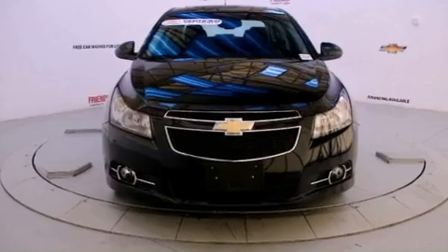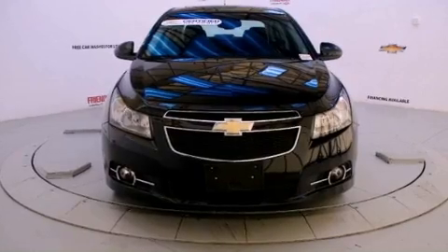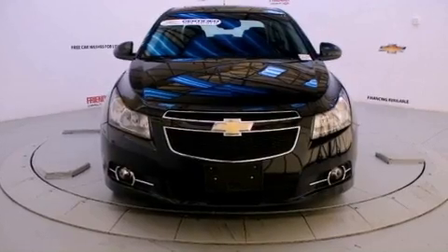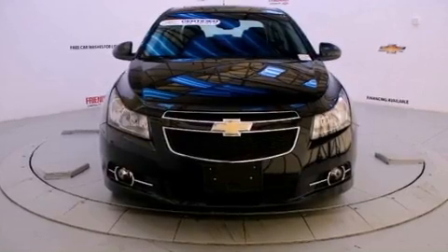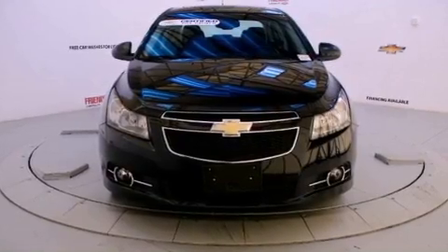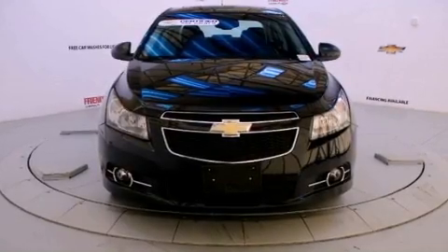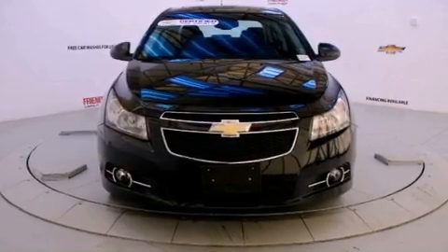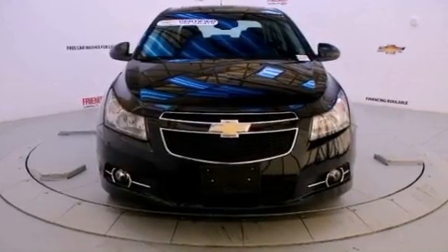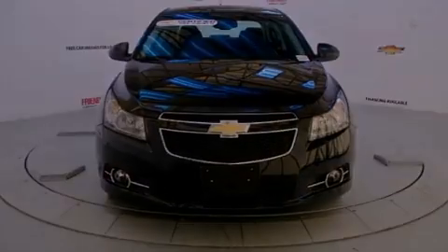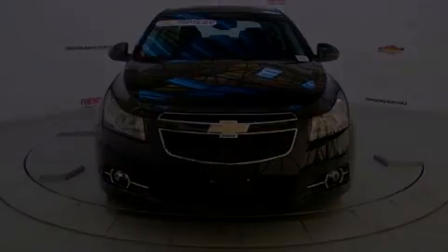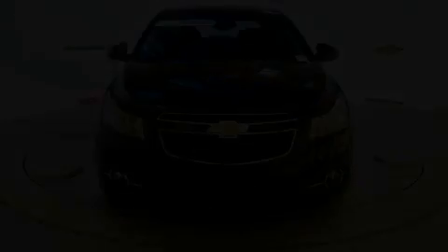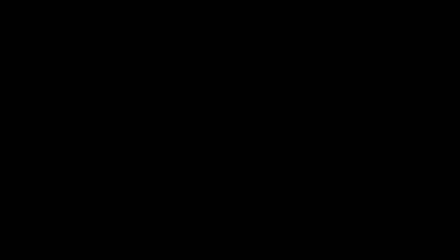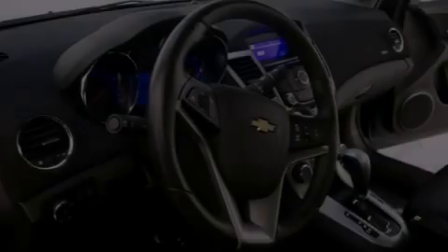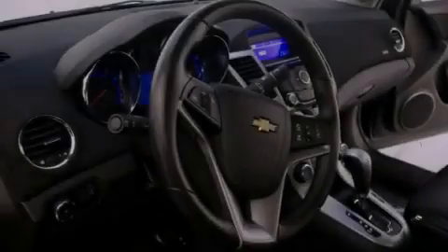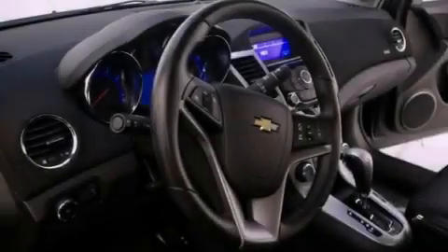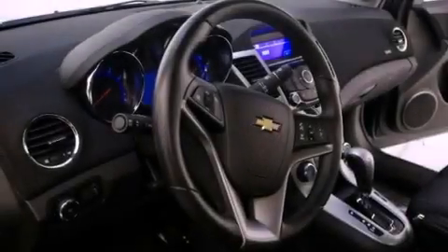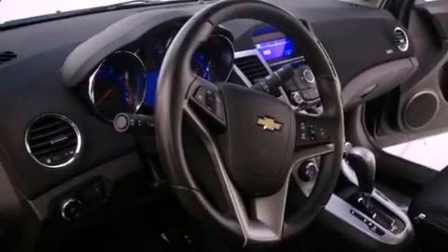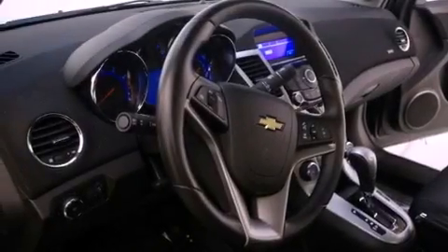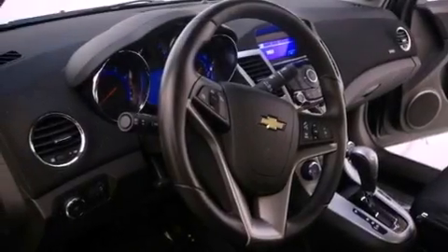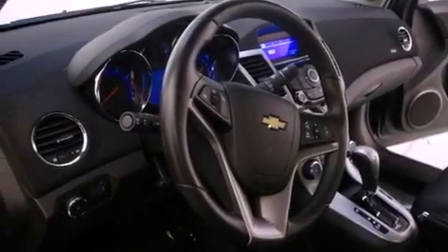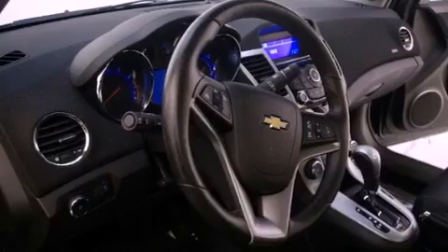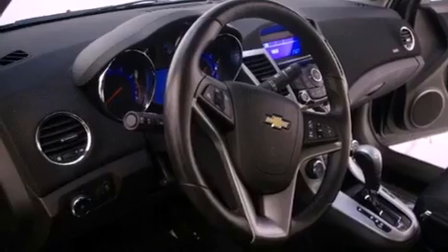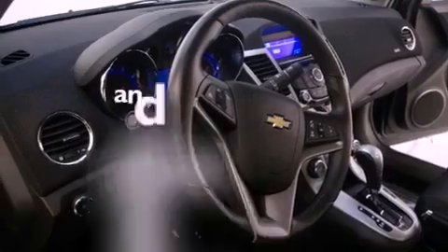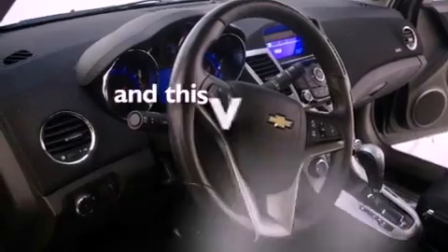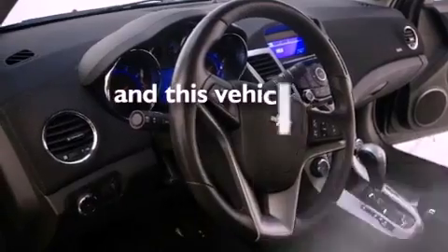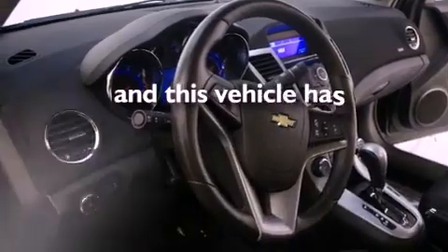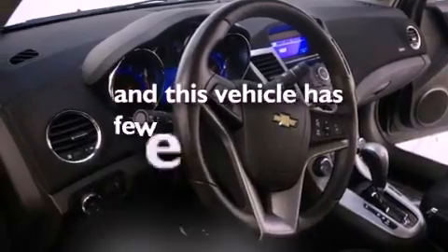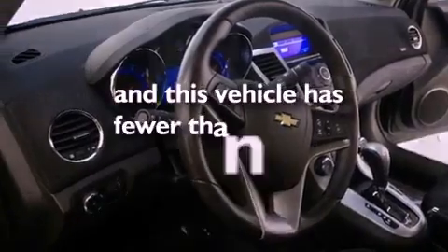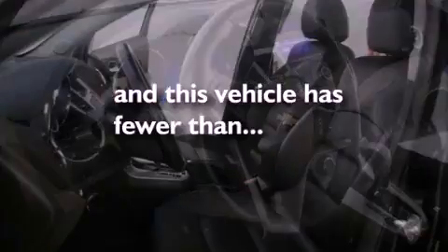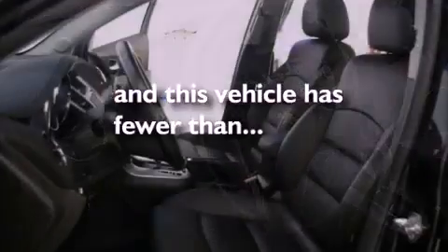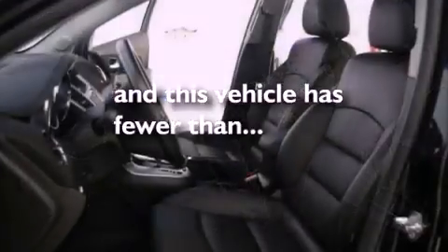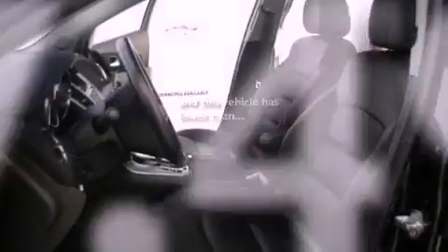An anti-lock braking system, air conditioning with automatic climate control, and this vehicle has less than 18,000 miles.